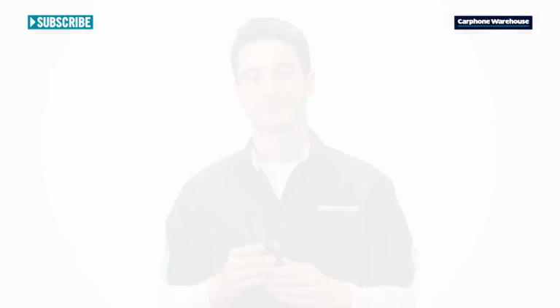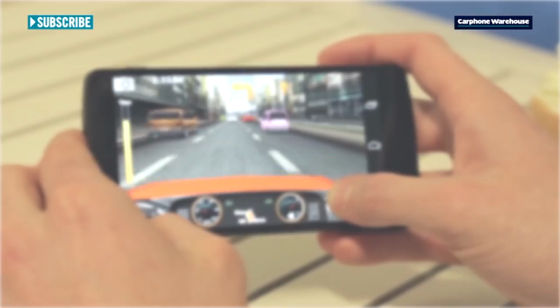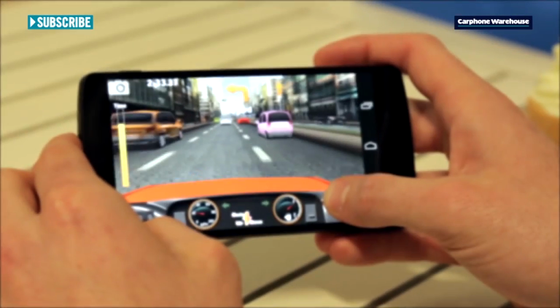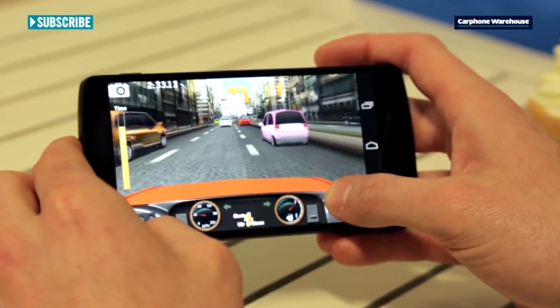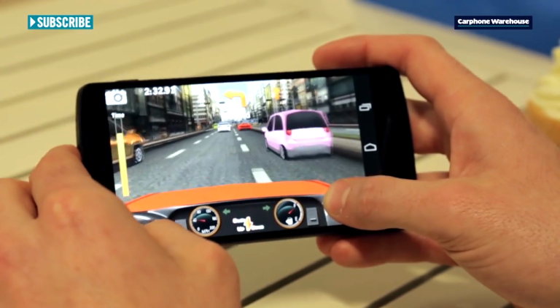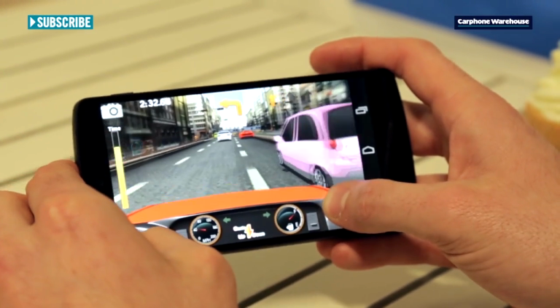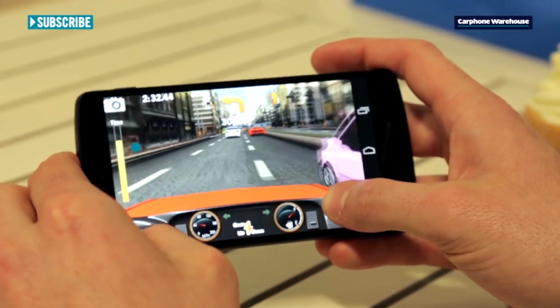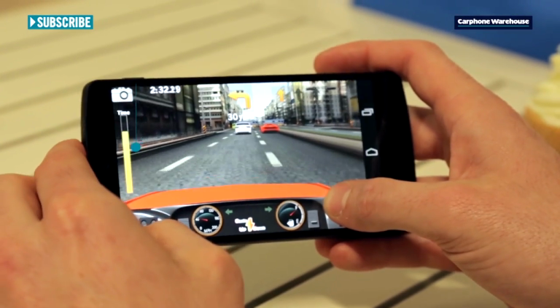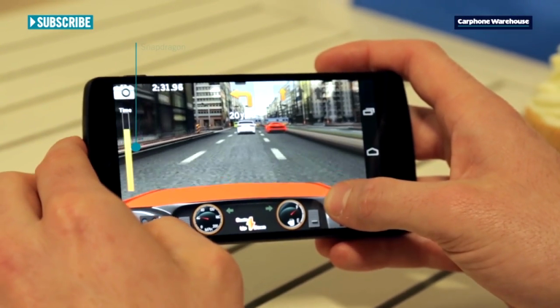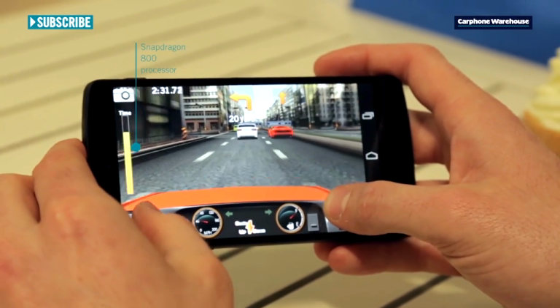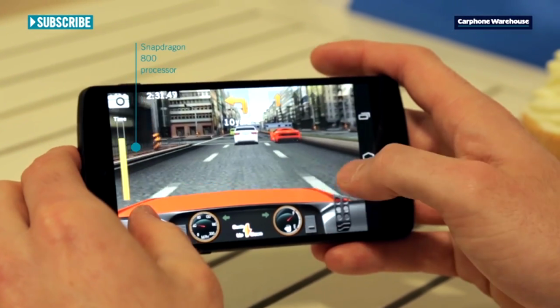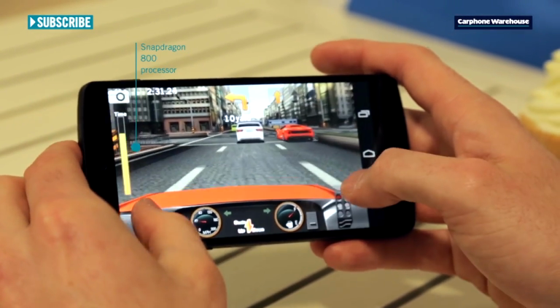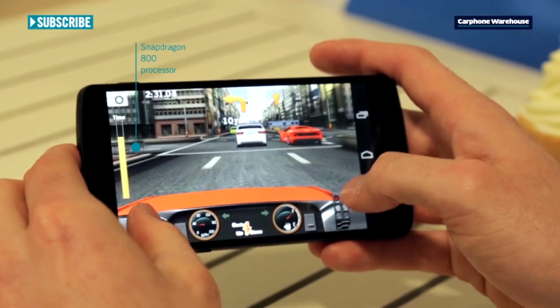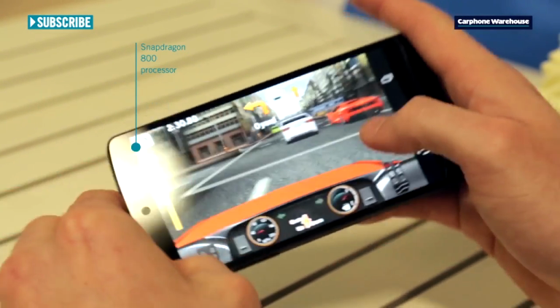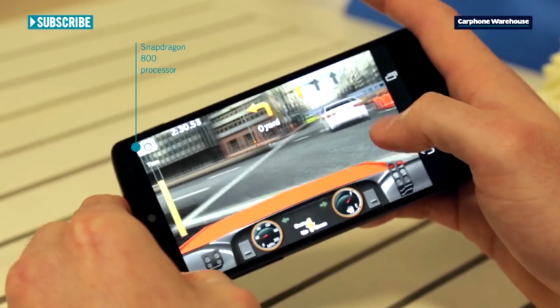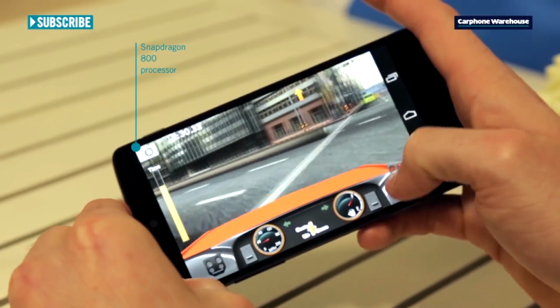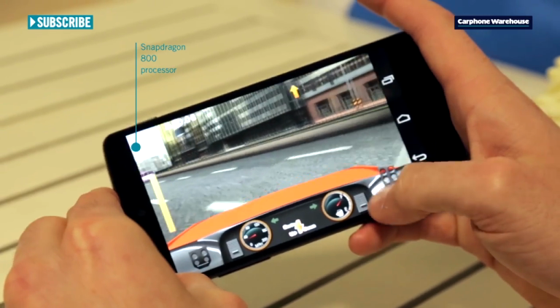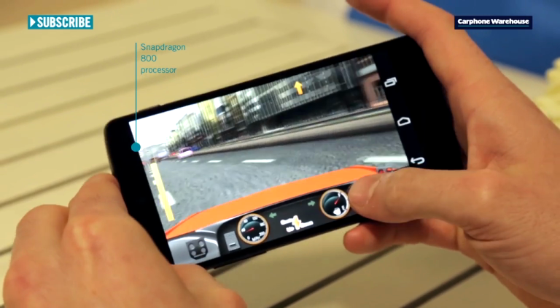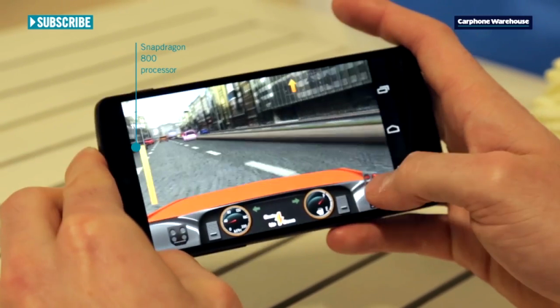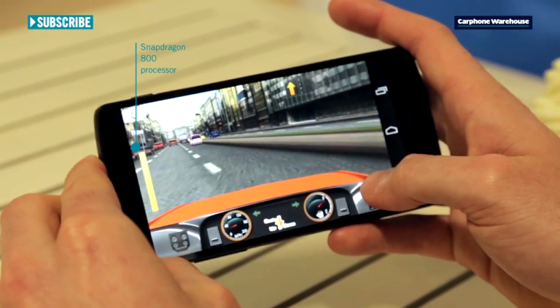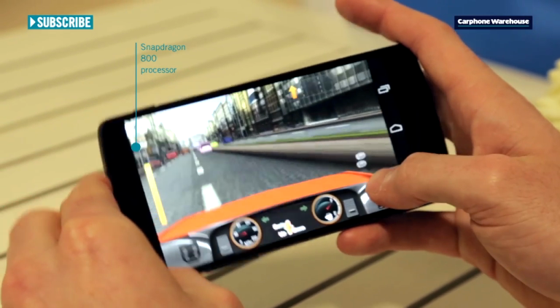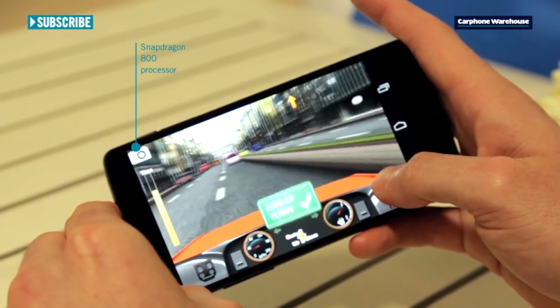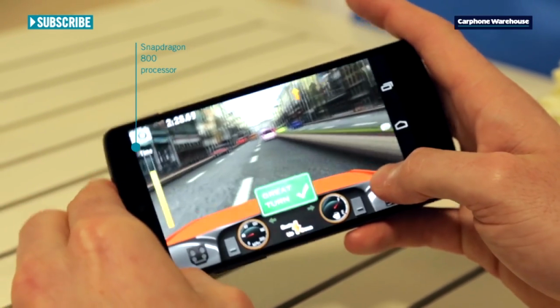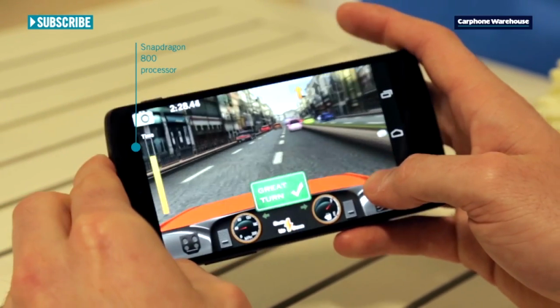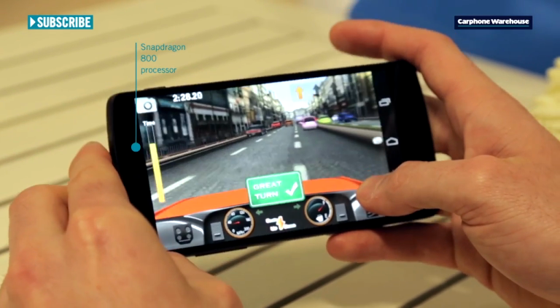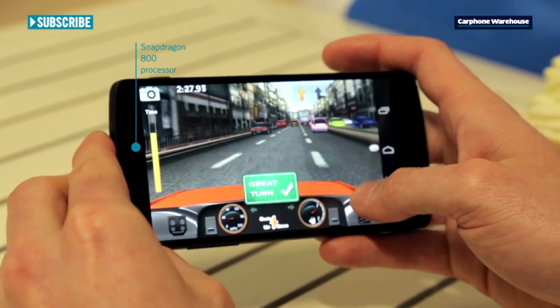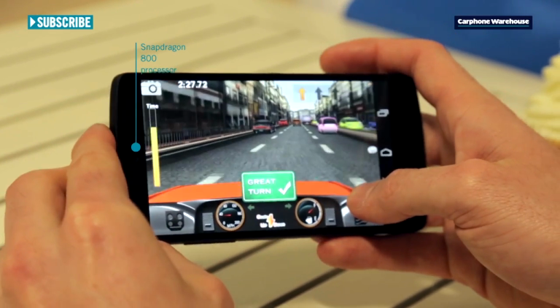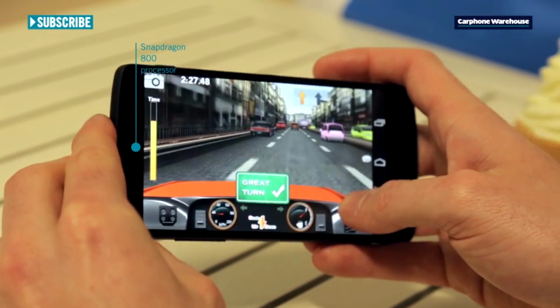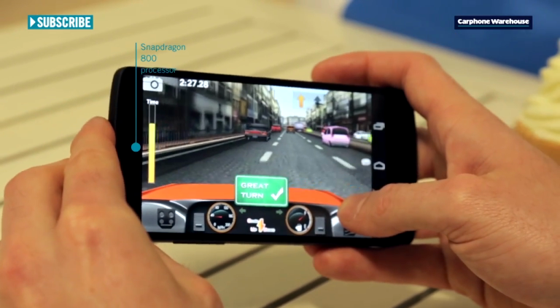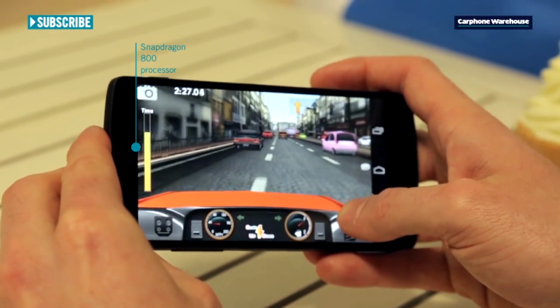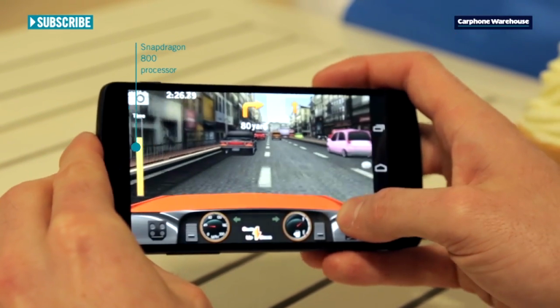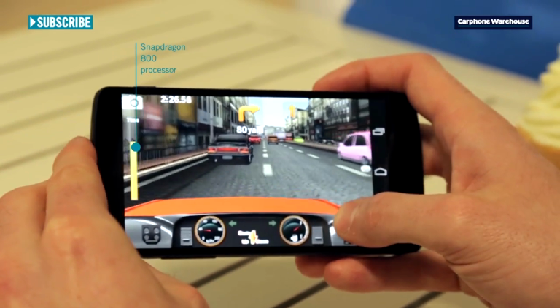Gamers will love the quad-core Snapdragon 800 processor too. It's the fastest and most powerful smartphone chip on the market.